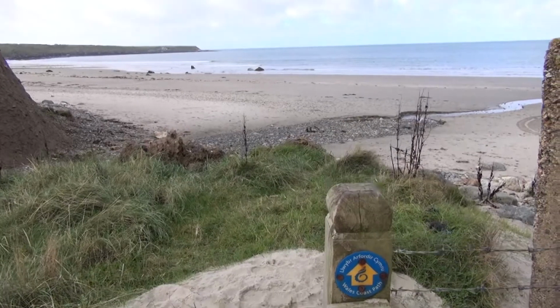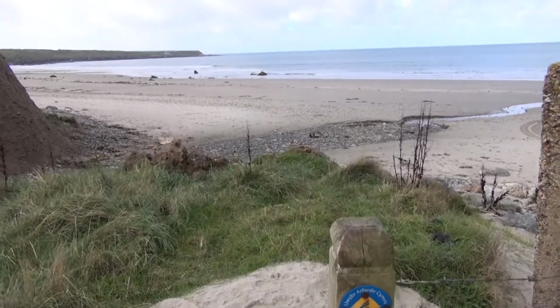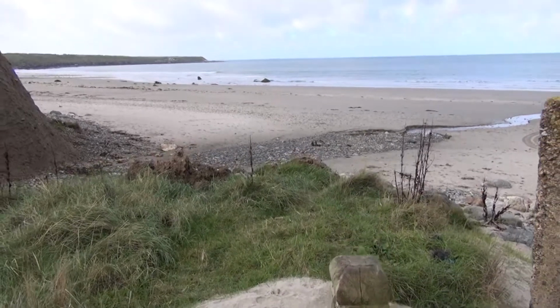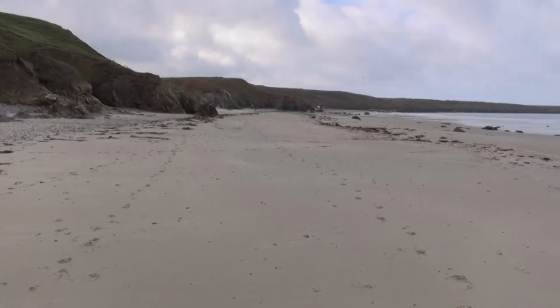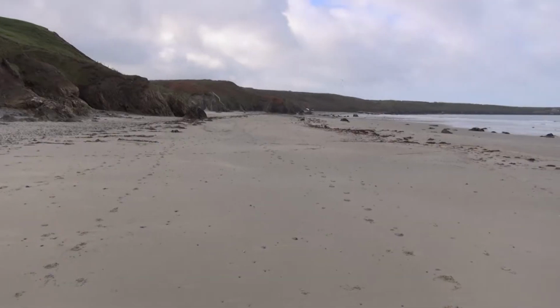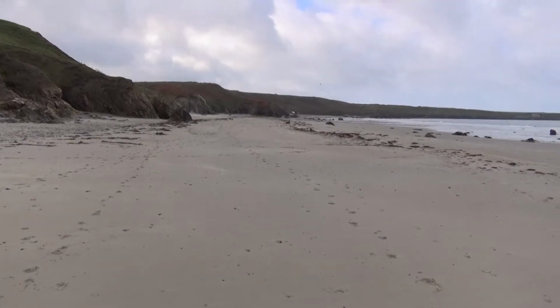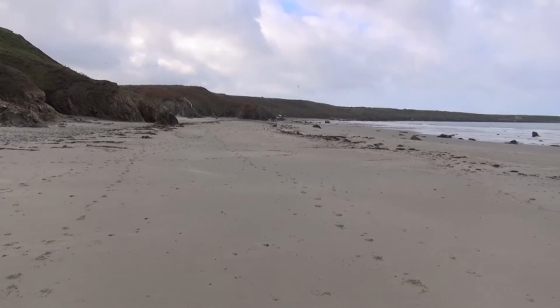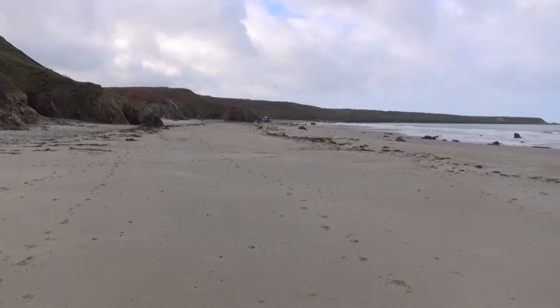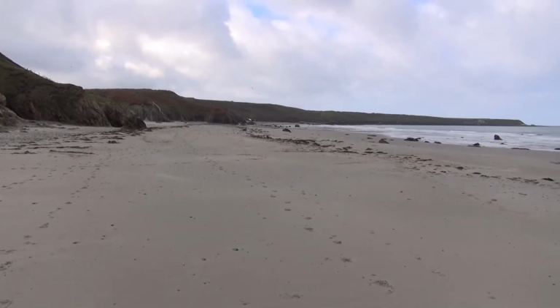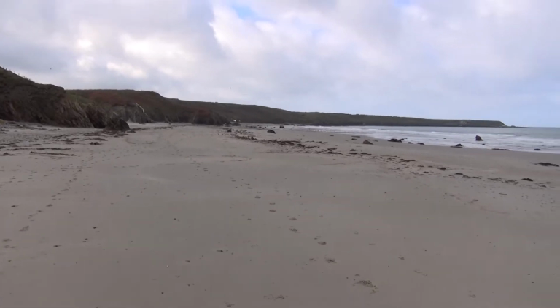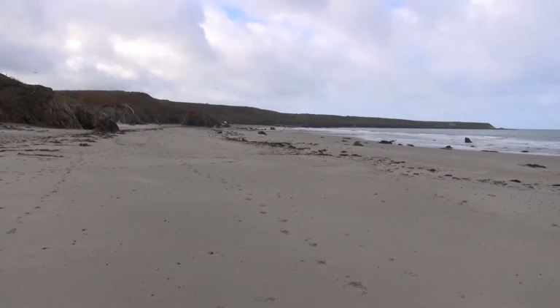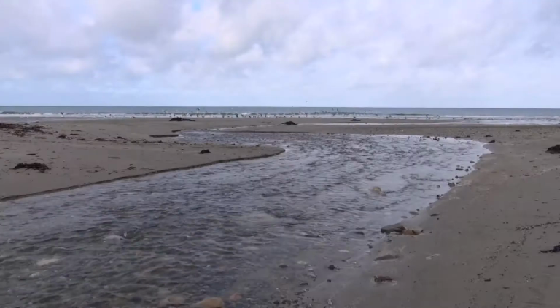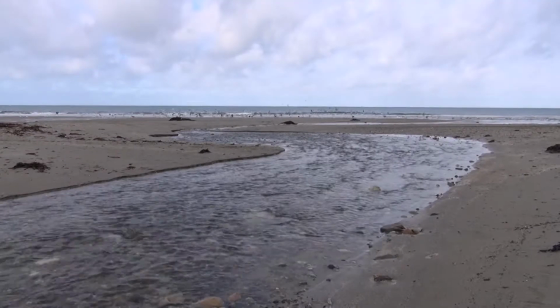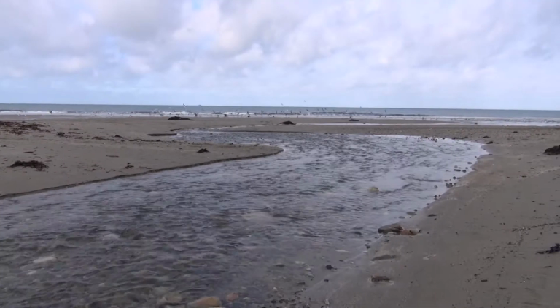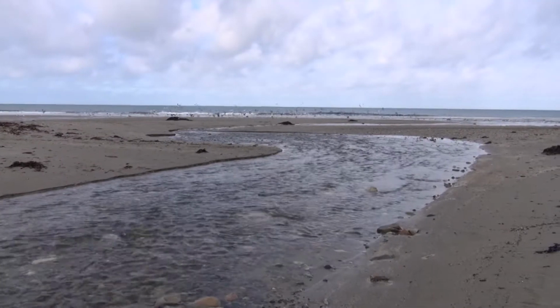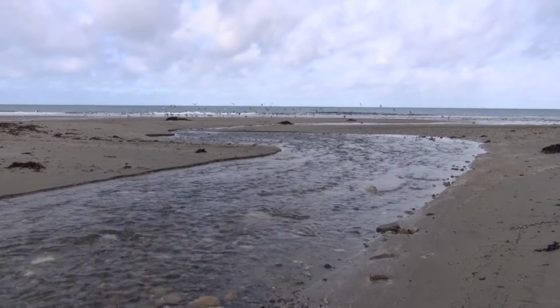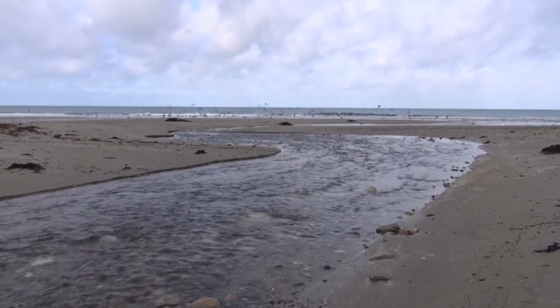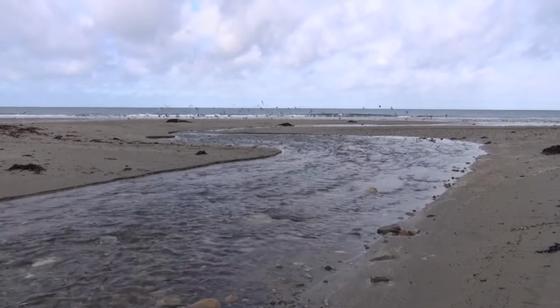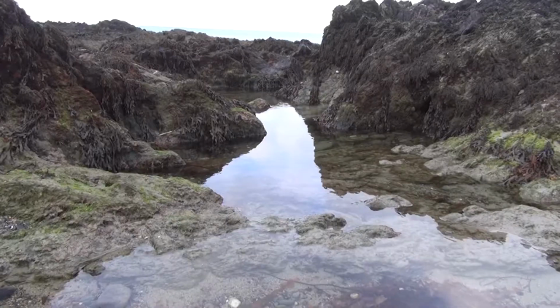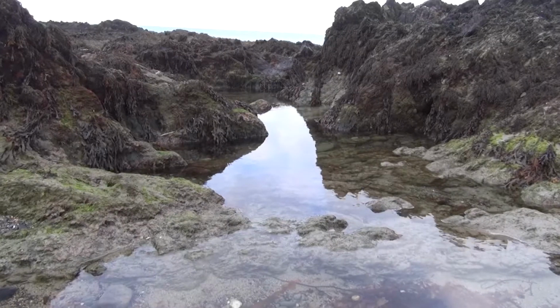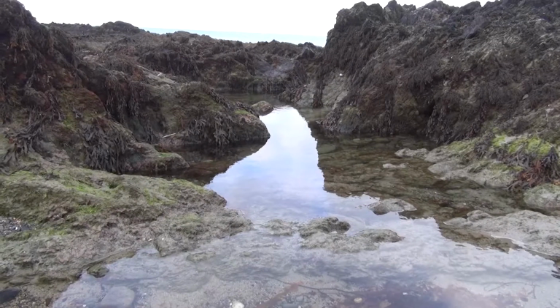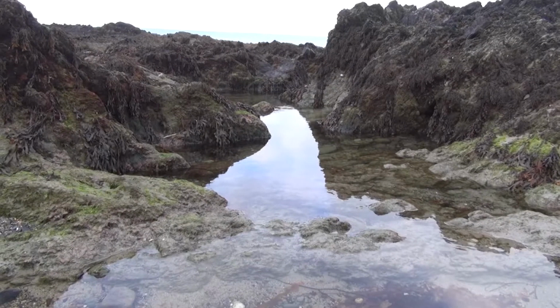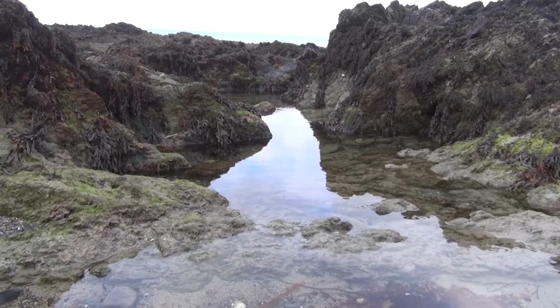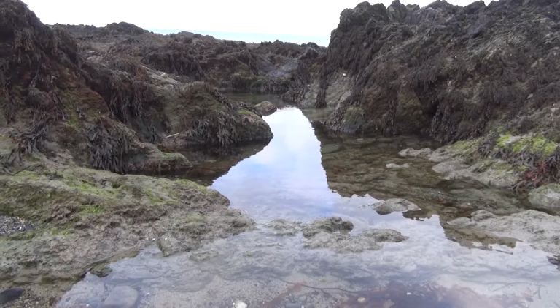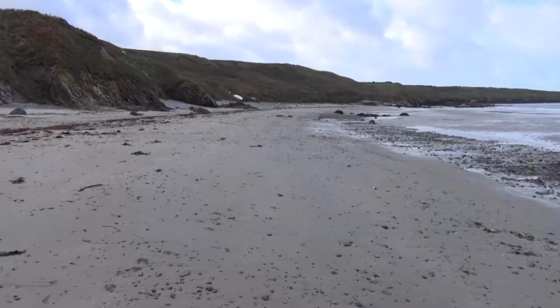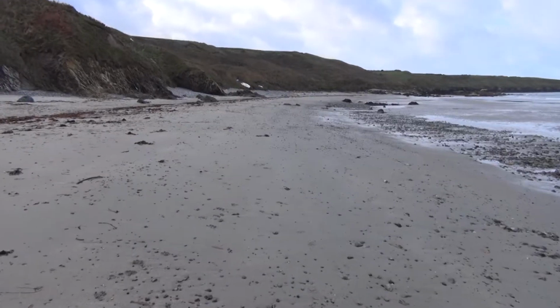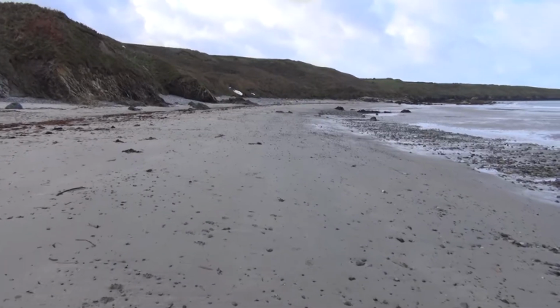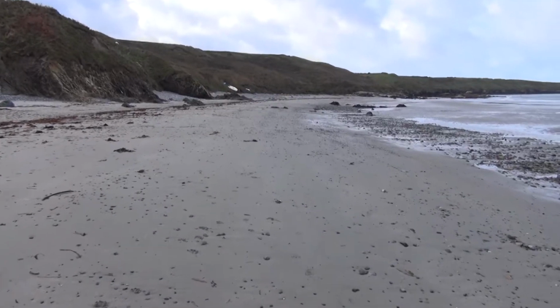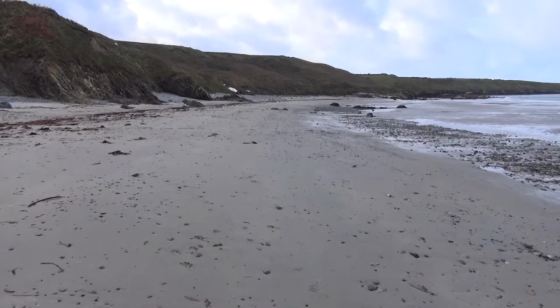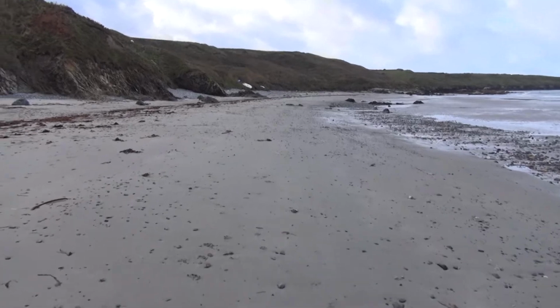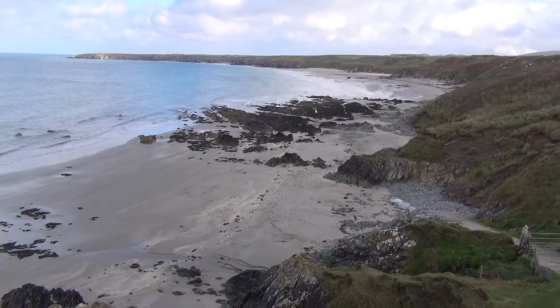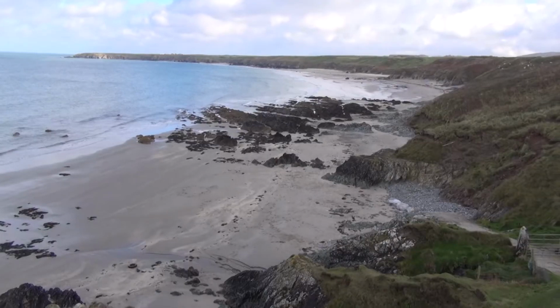You find that you actually have to go on the beach as the path disappears. Just check the tide is not coming in though.